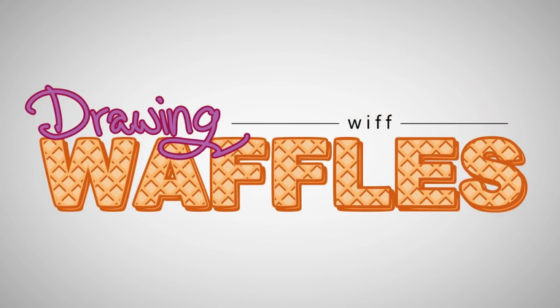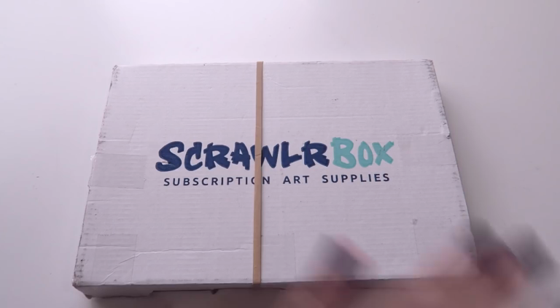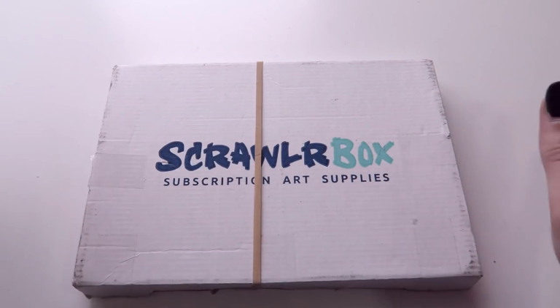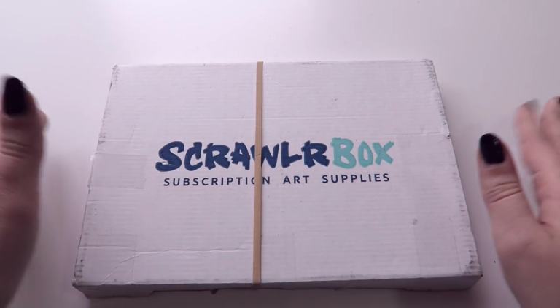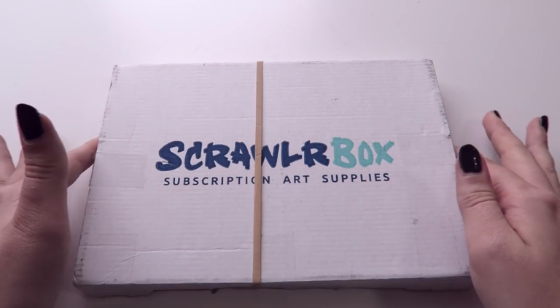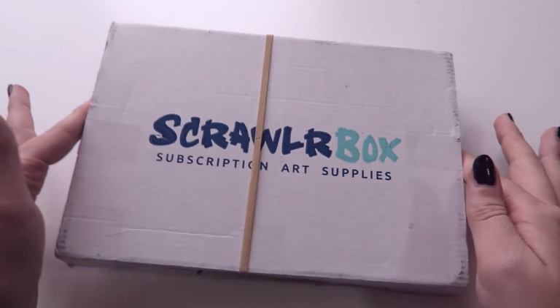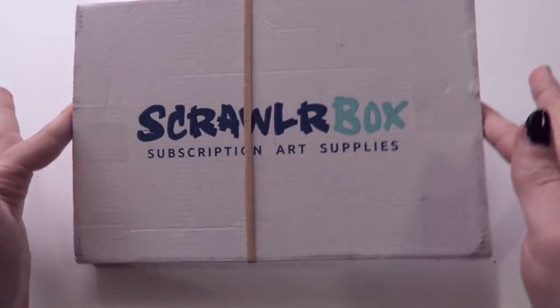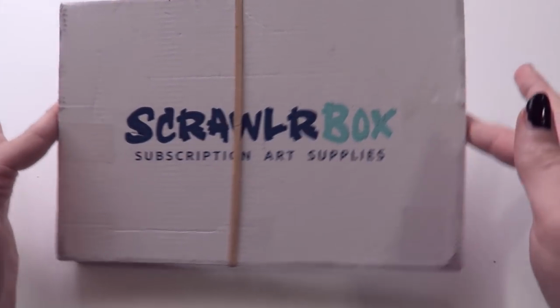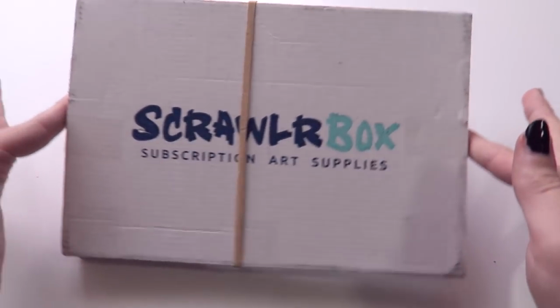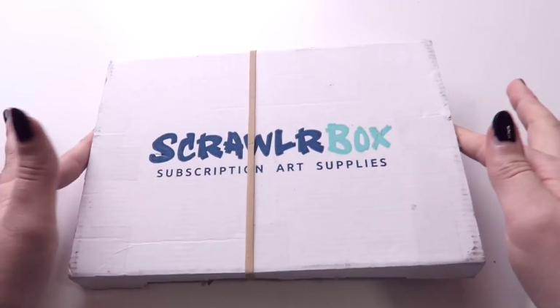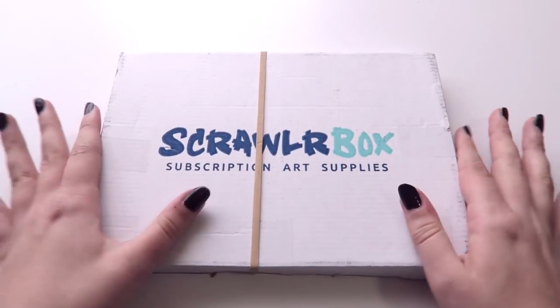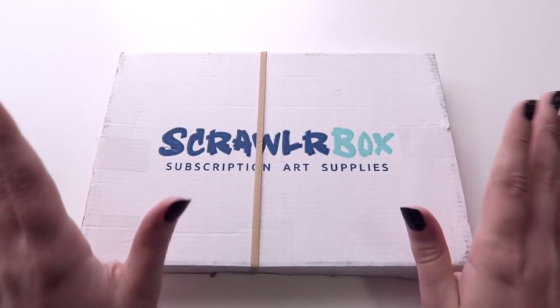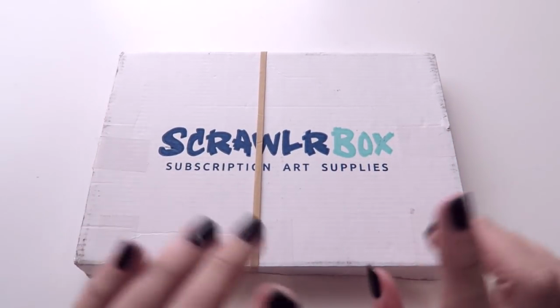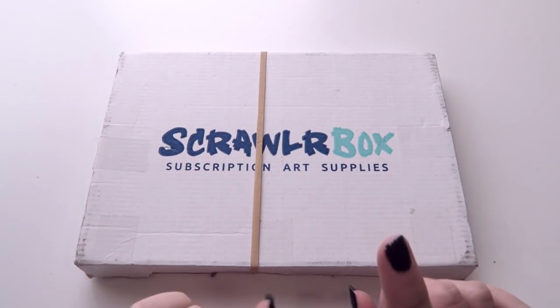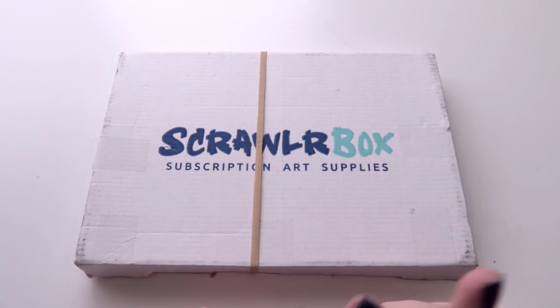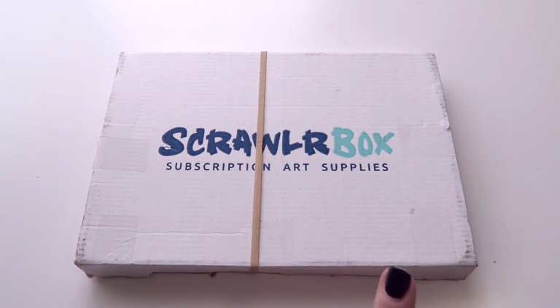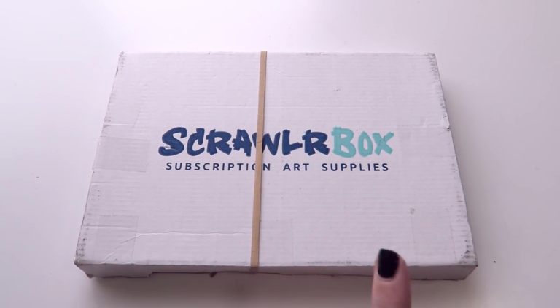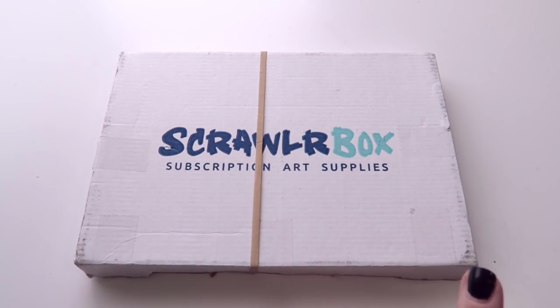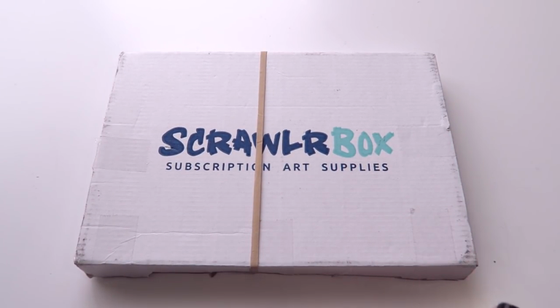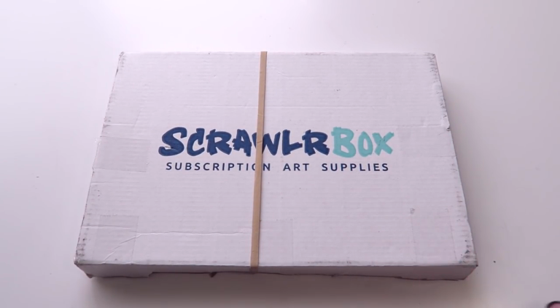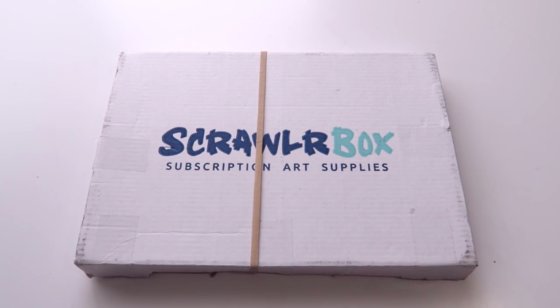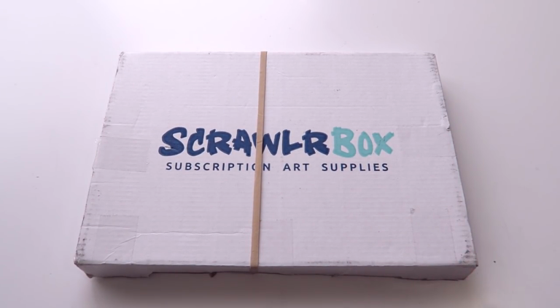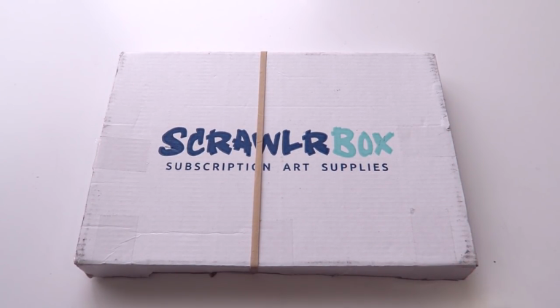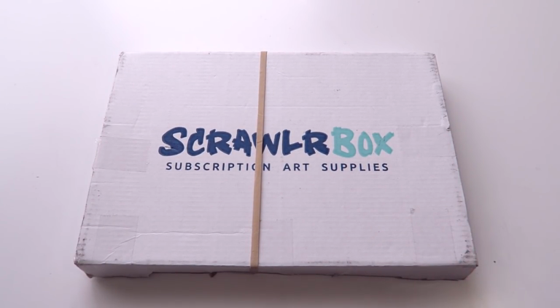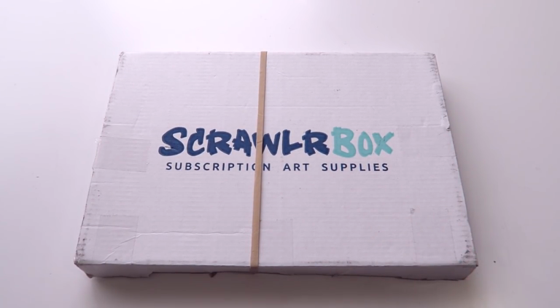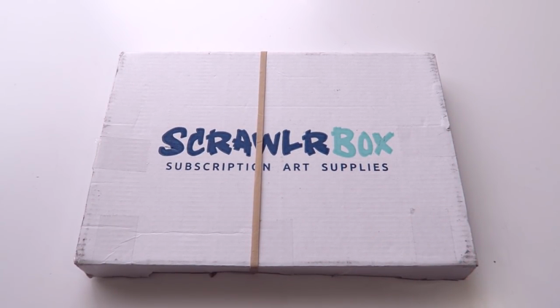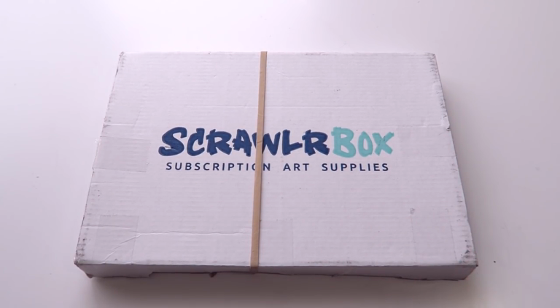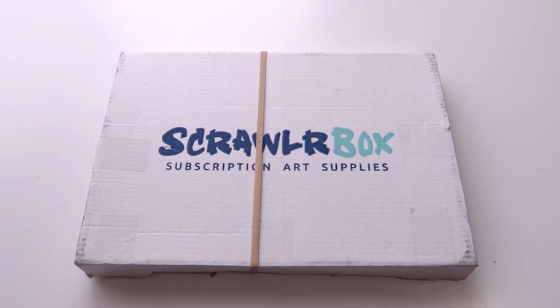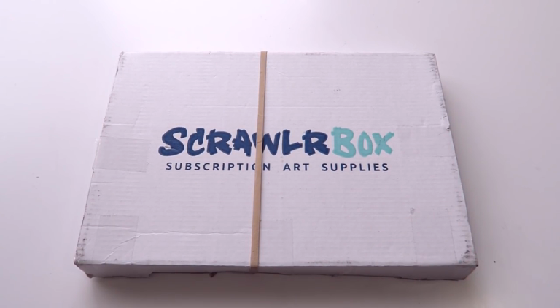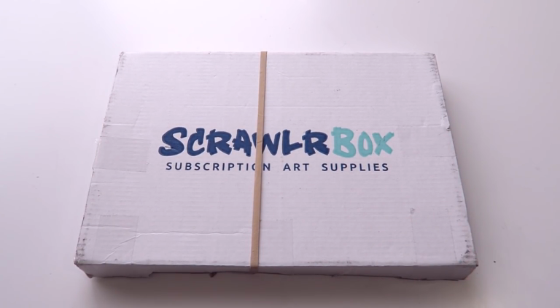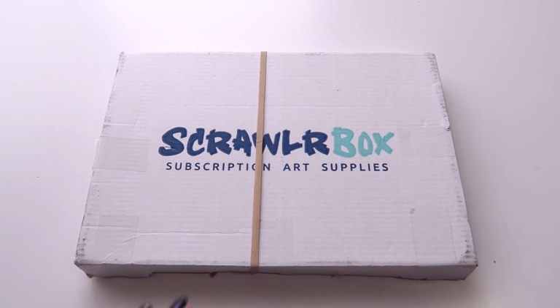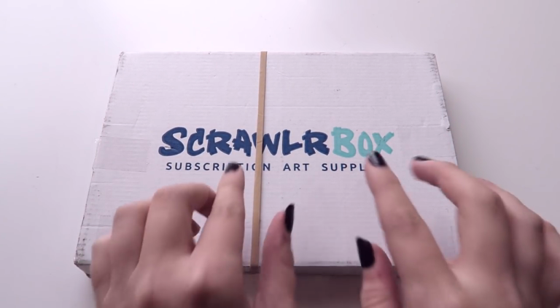Hey guys, today I'm unboxing another ScrawlrBox. This I believe is either the September or the October box.